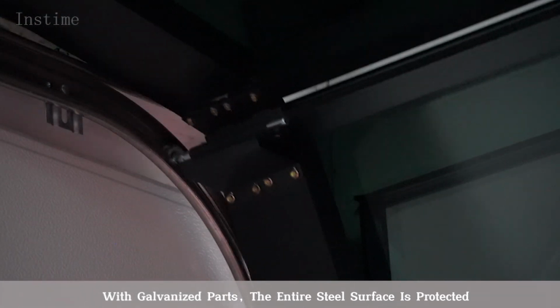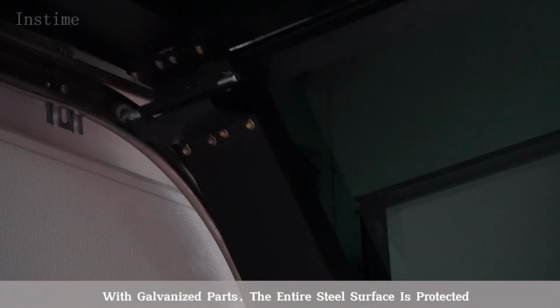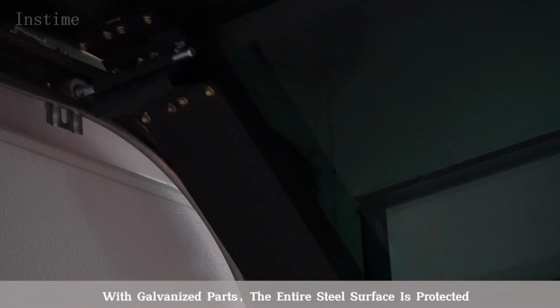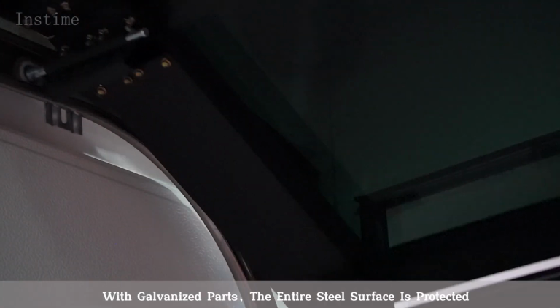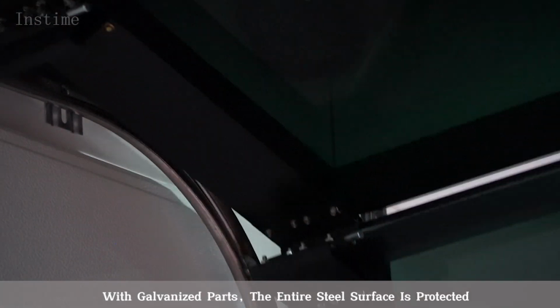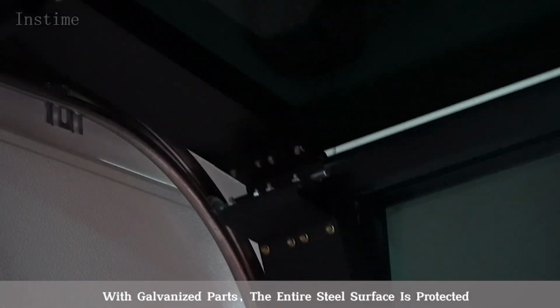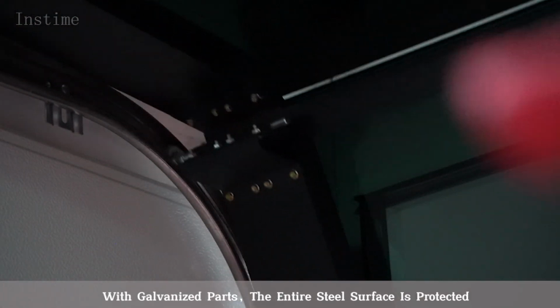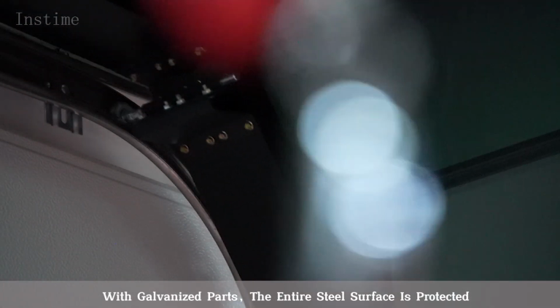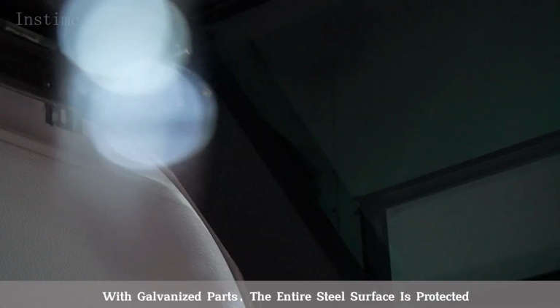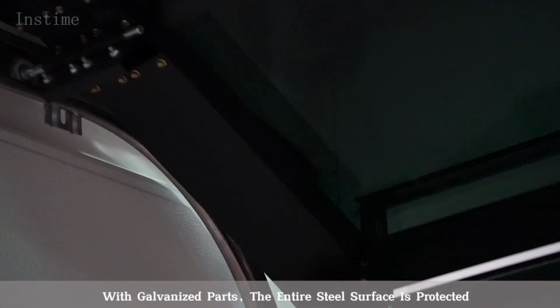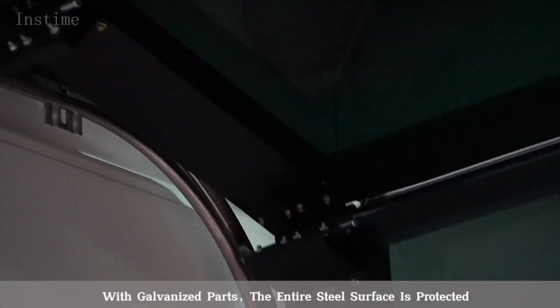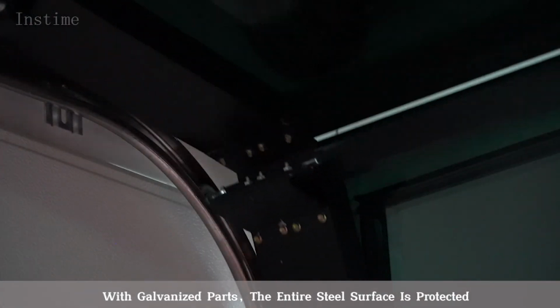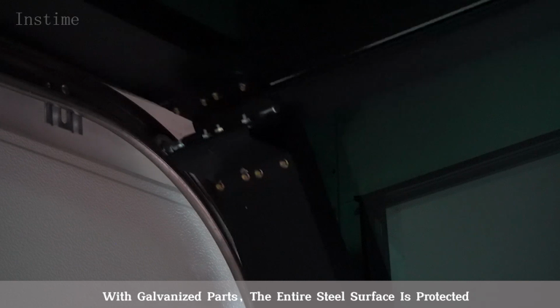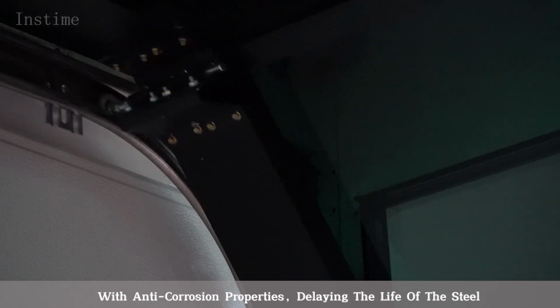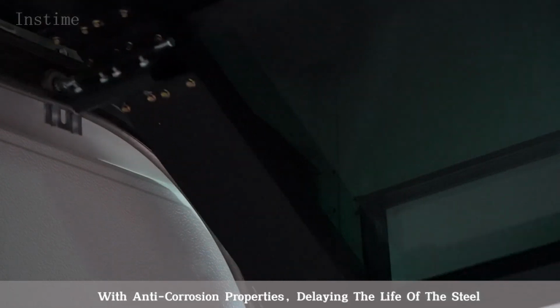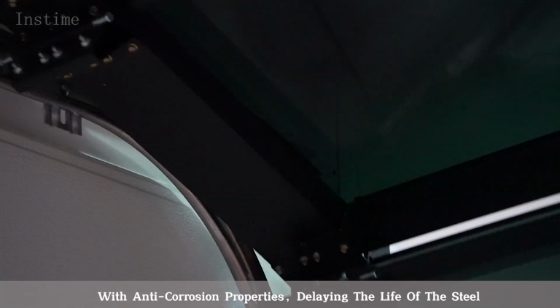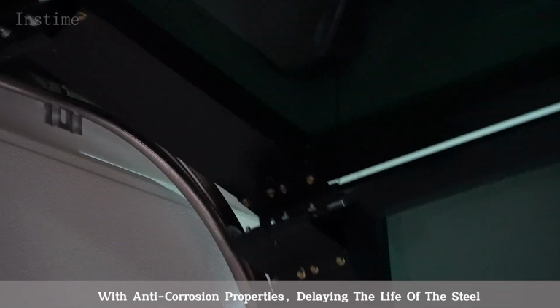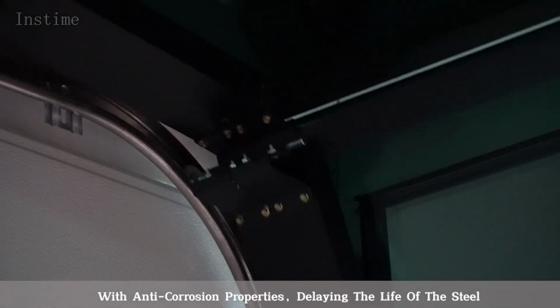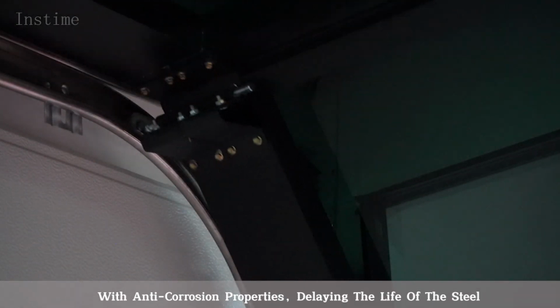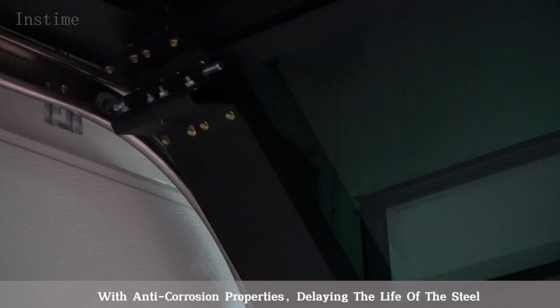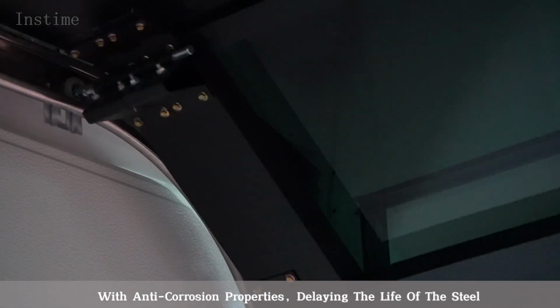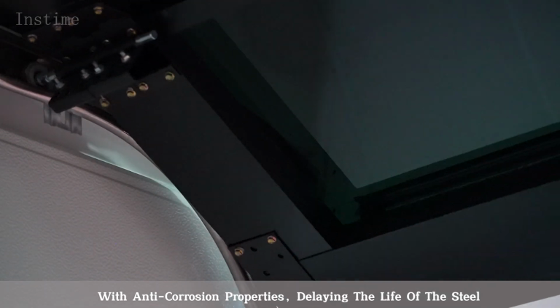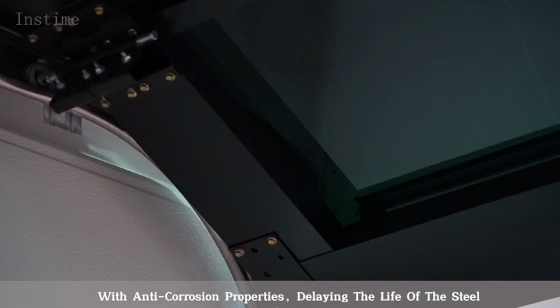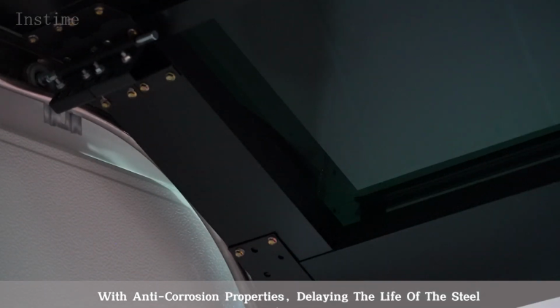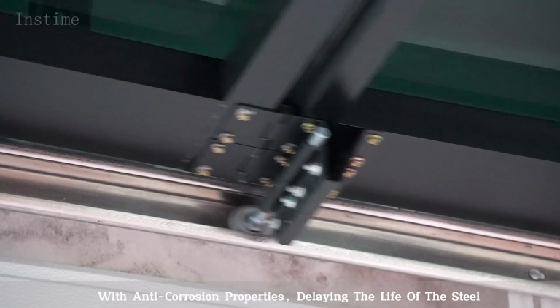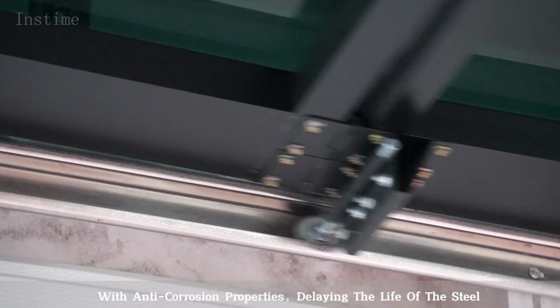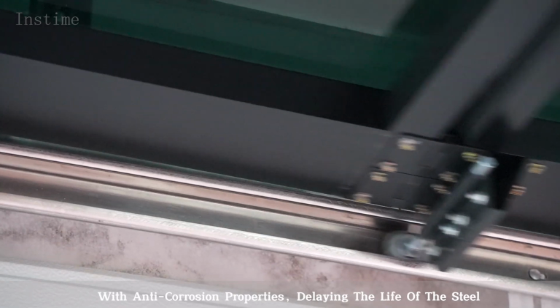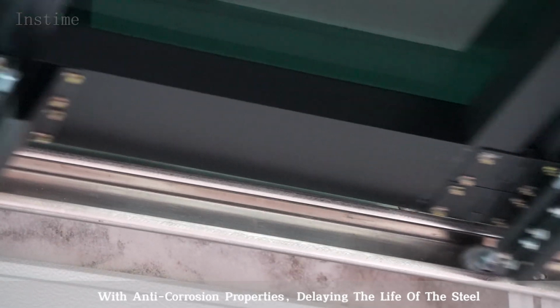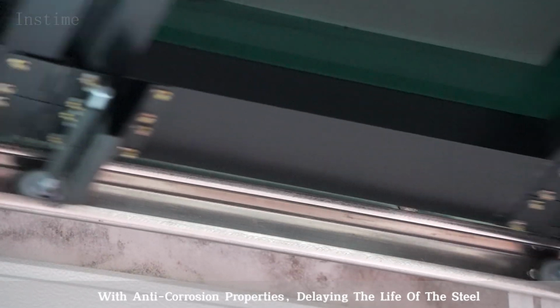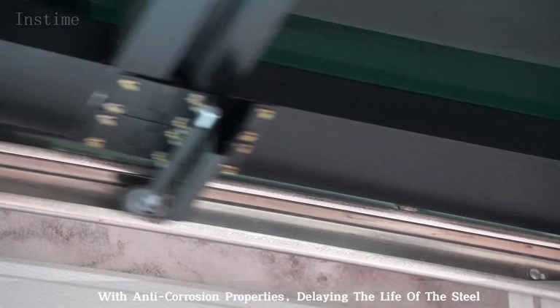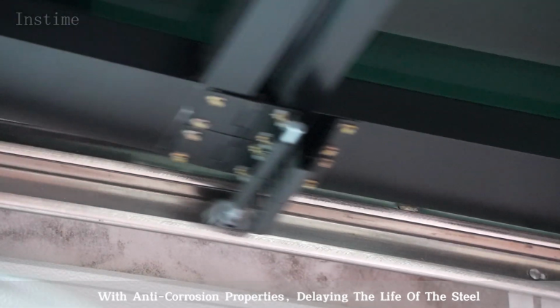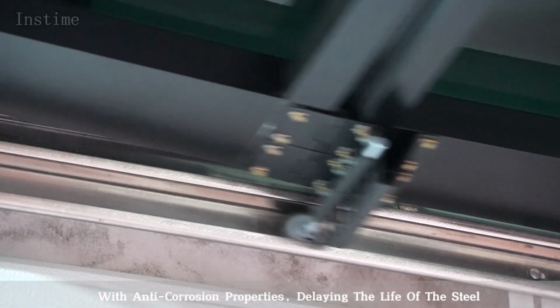the entire steel surface is protected with anti-collision properties, extending the life of the steel.